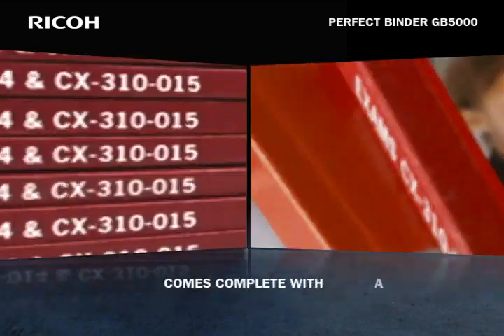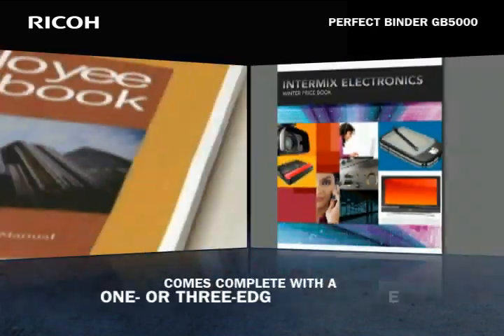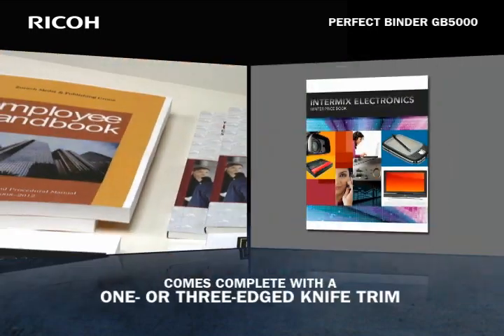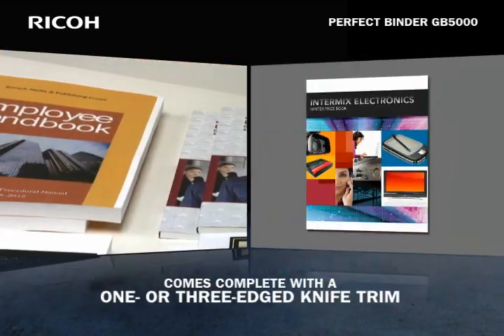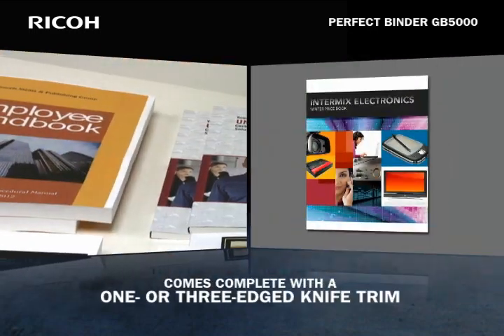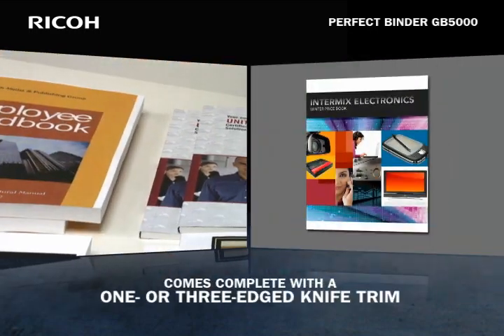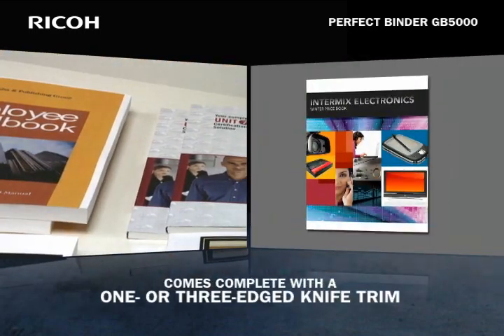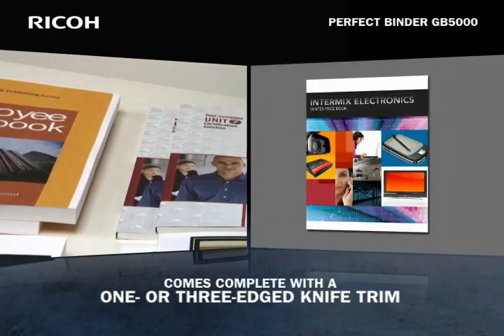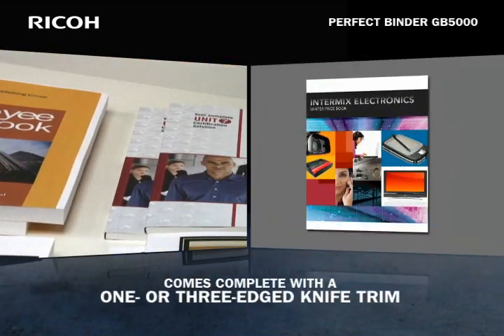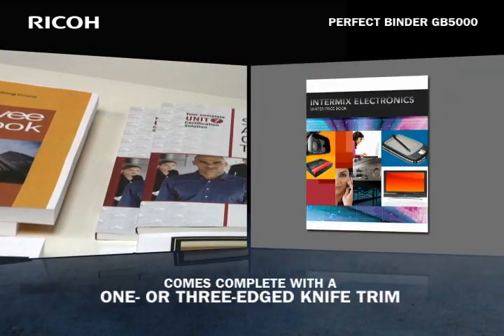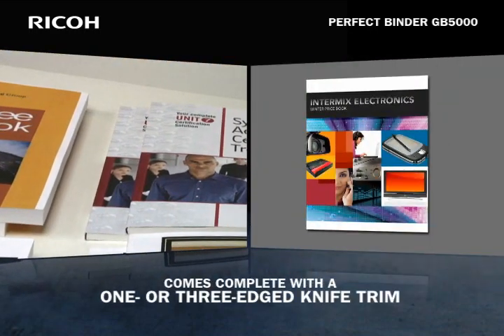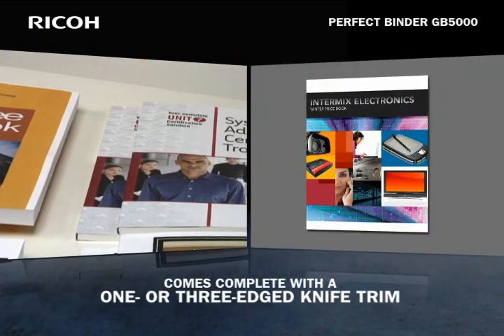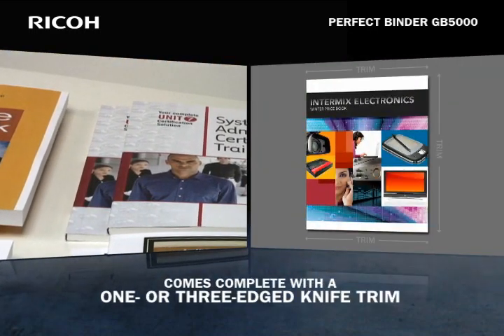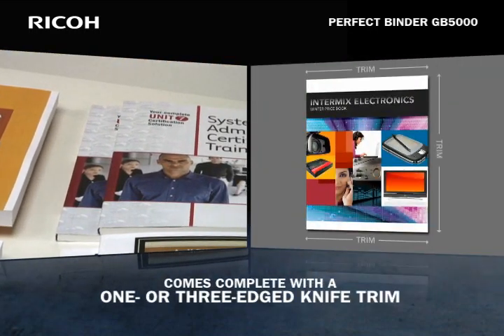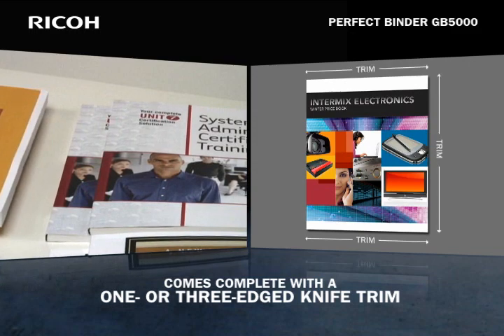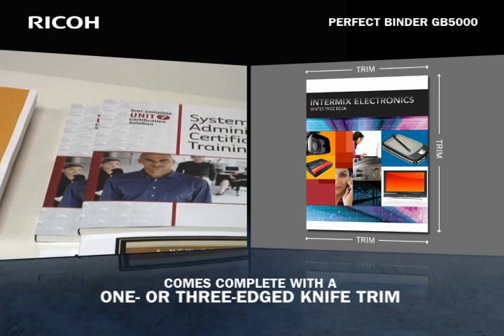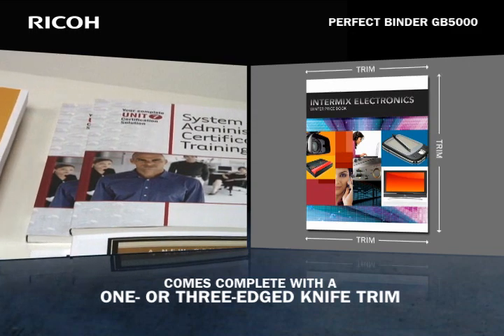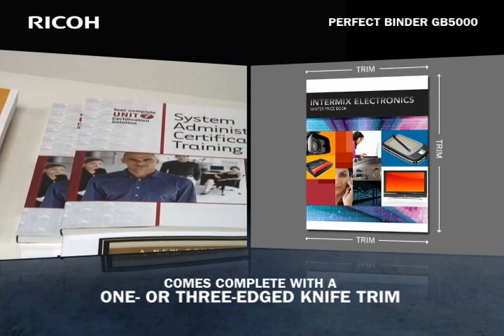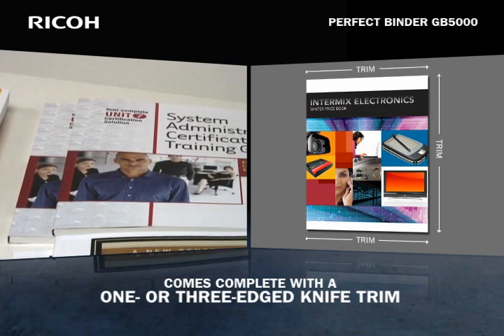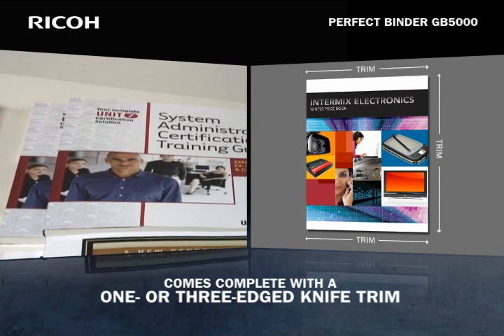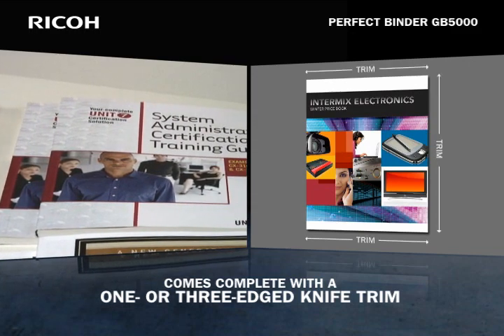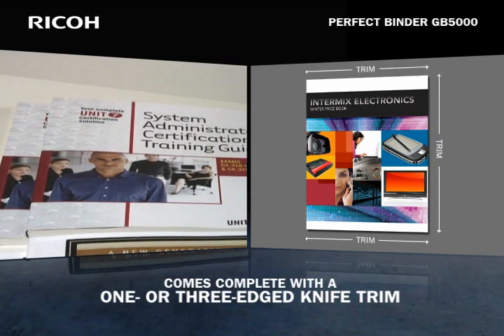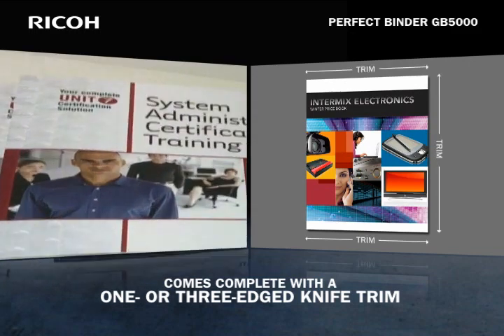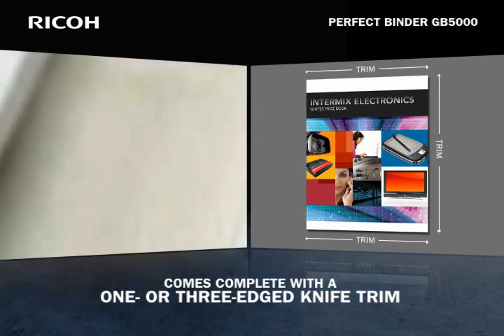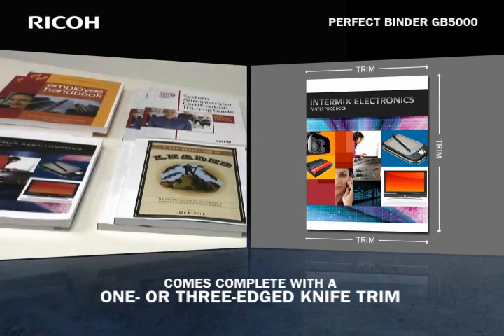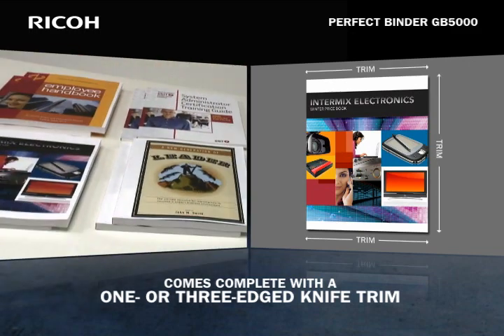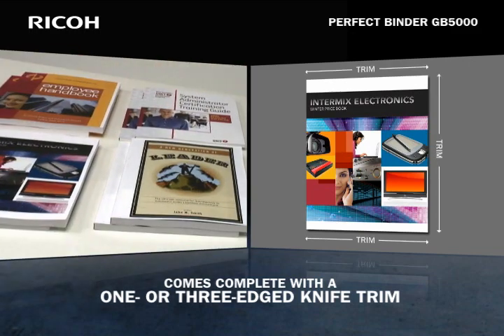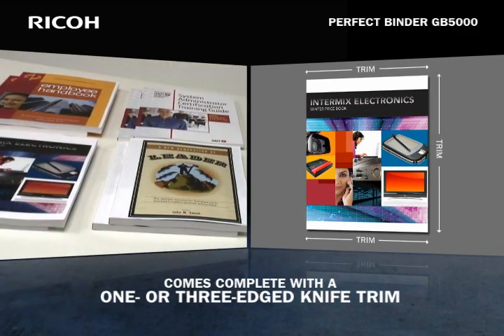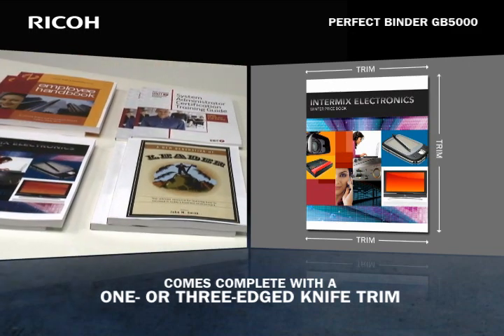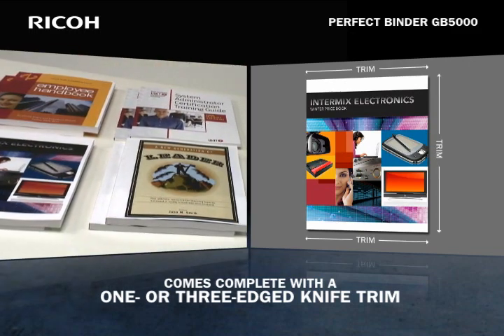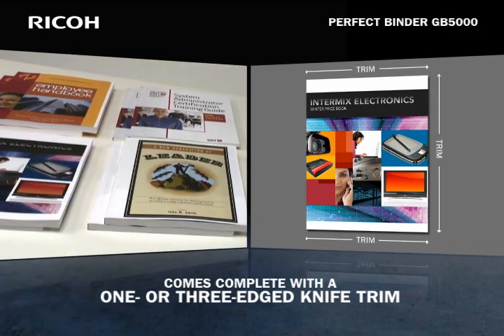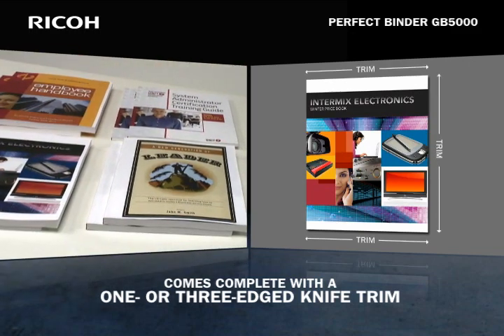The Perfect Binder GB5000 comes complete with a one or three edge knife trim, which neatly removes any excess.